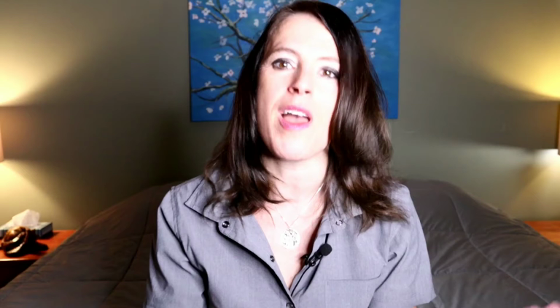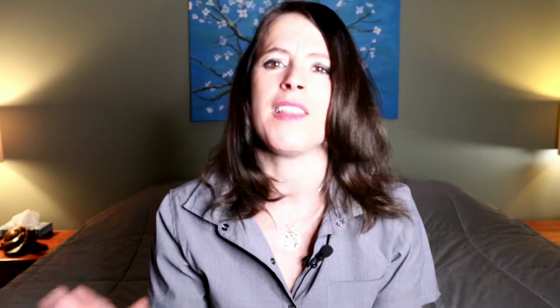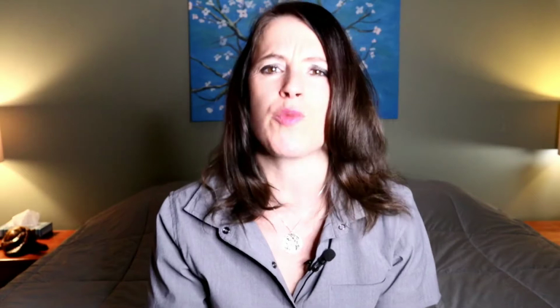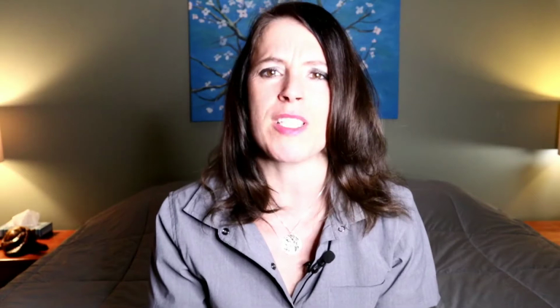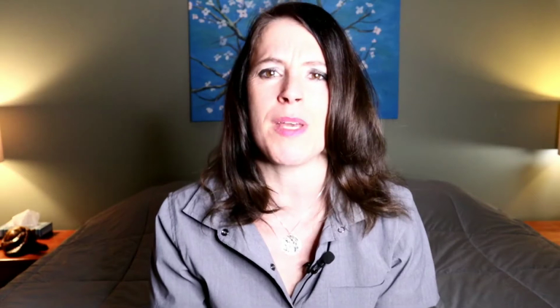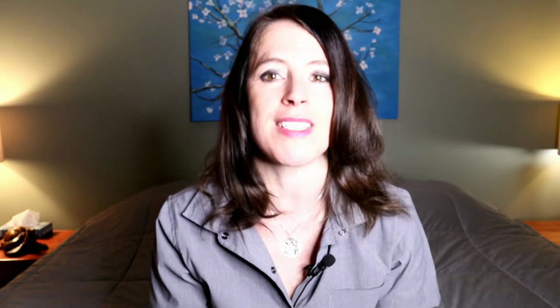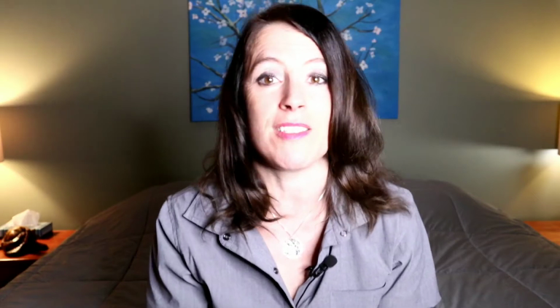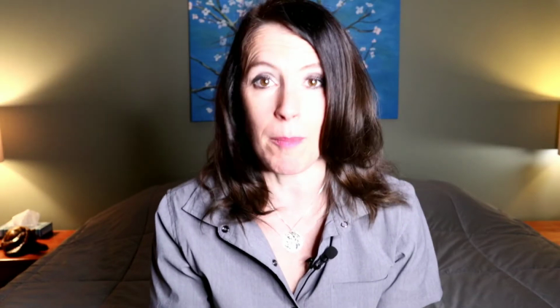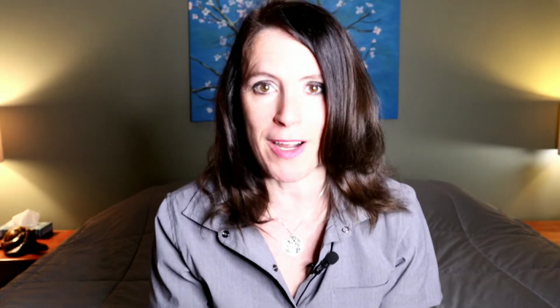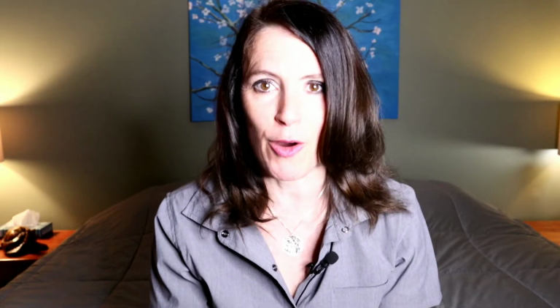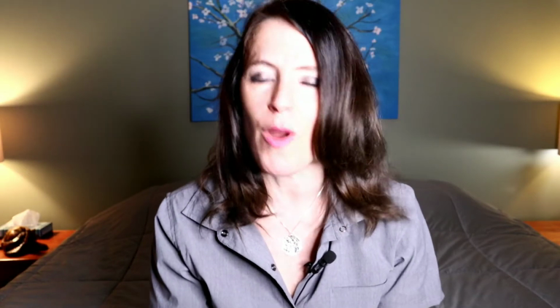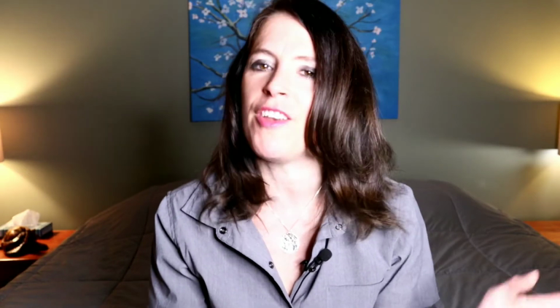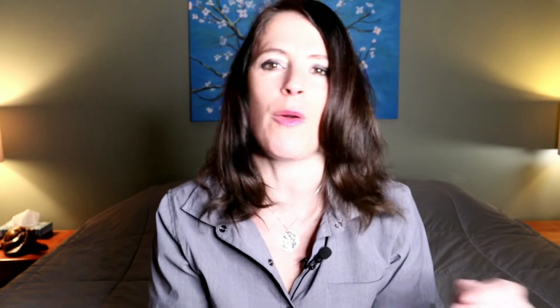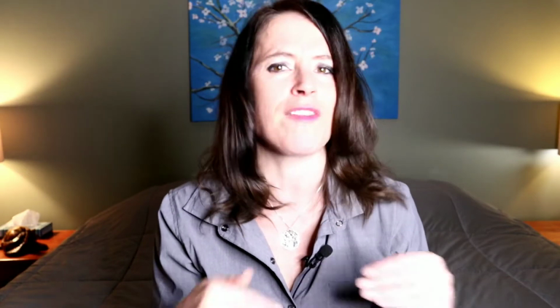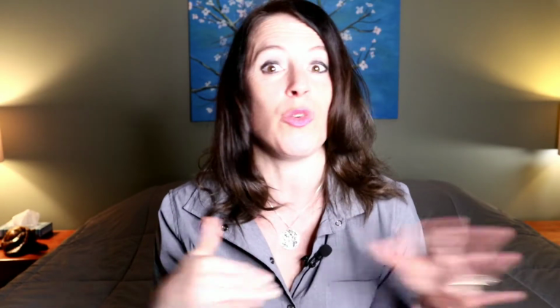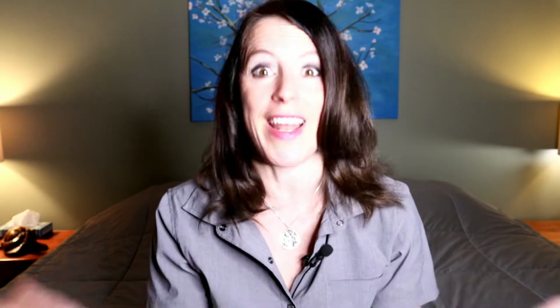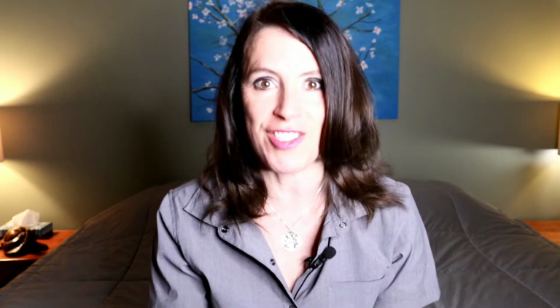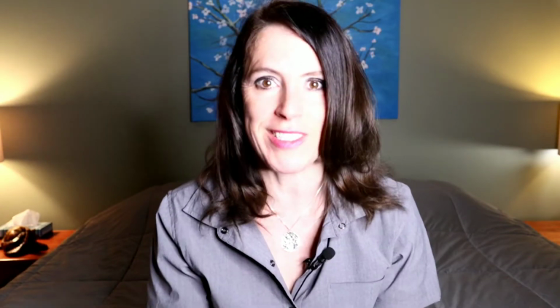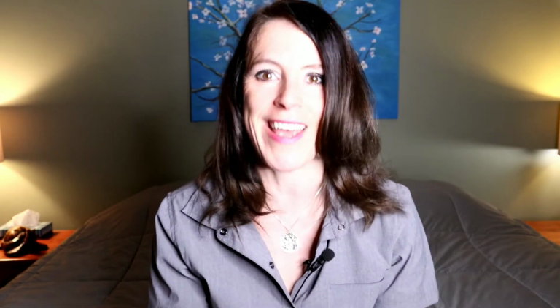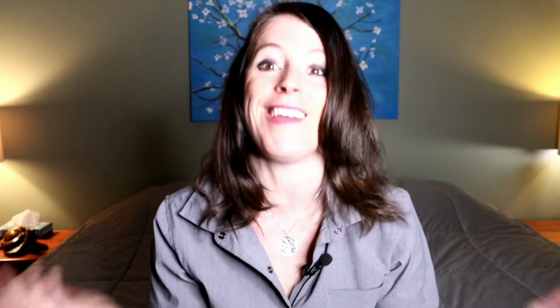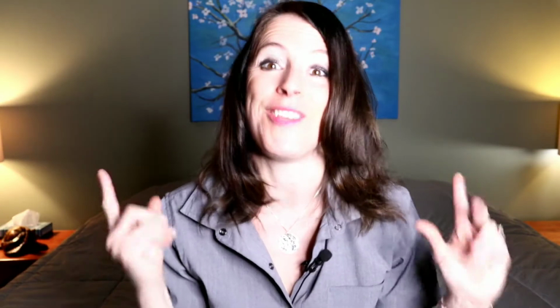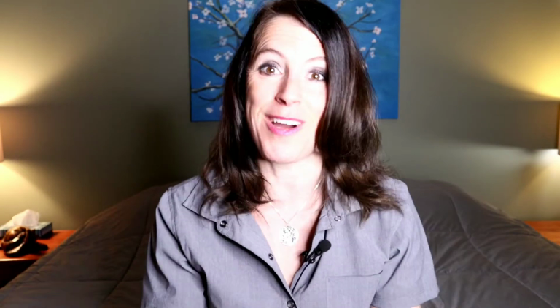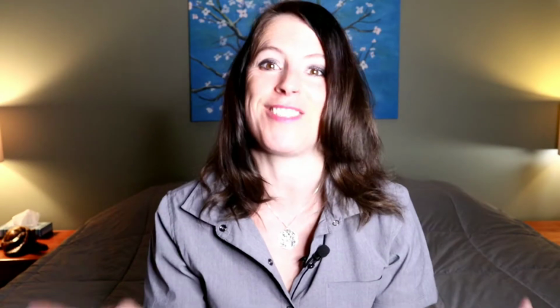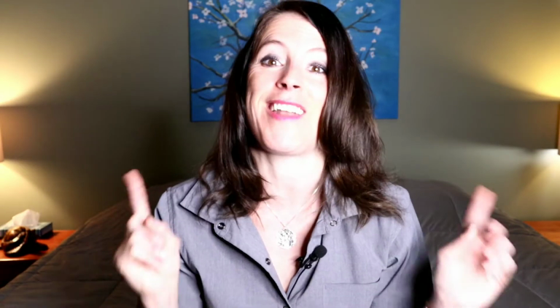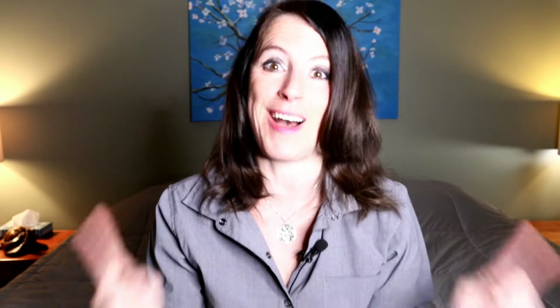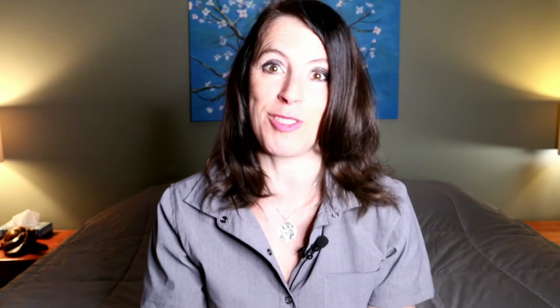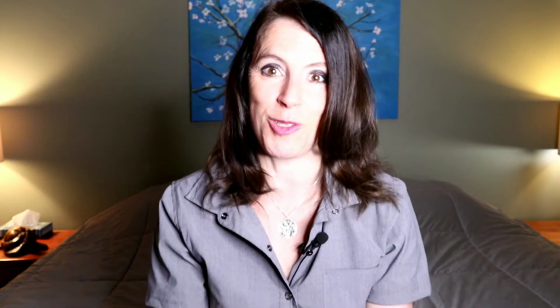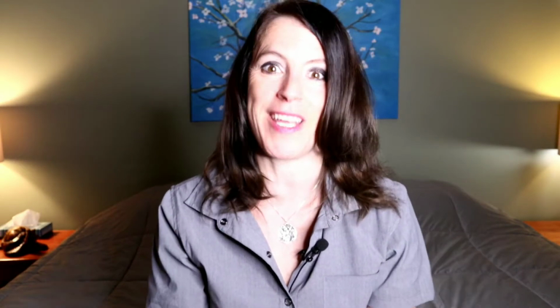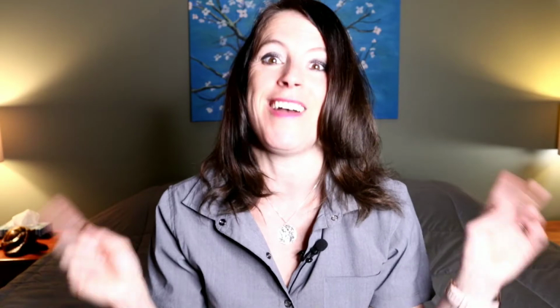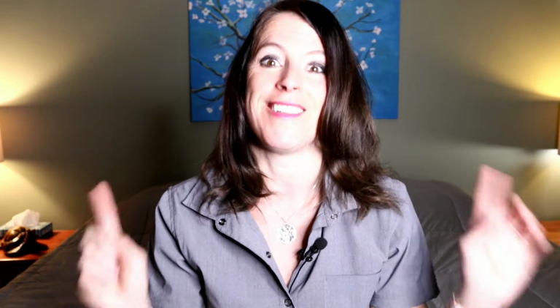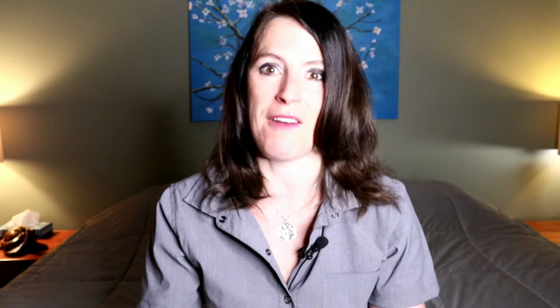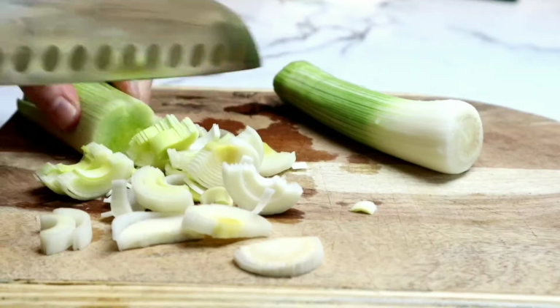This recipe is a dump and go. You don't have to do any sautéing. You guys are going to absolutely love it.